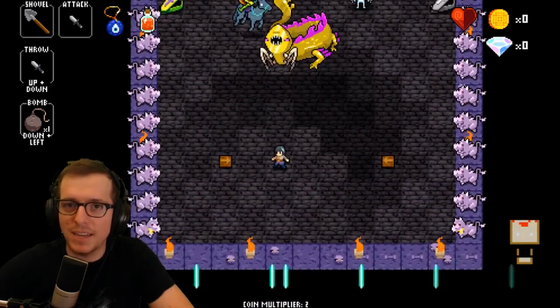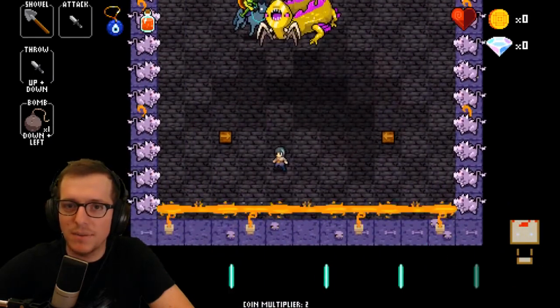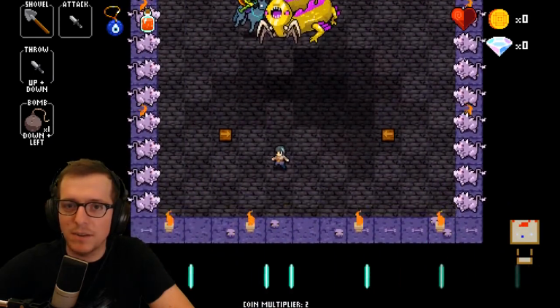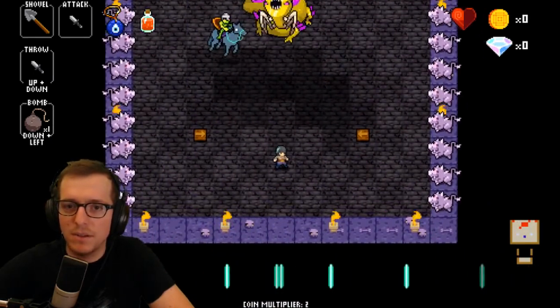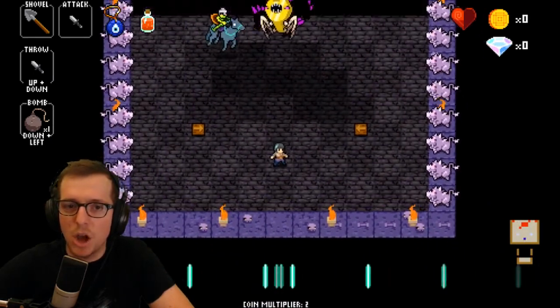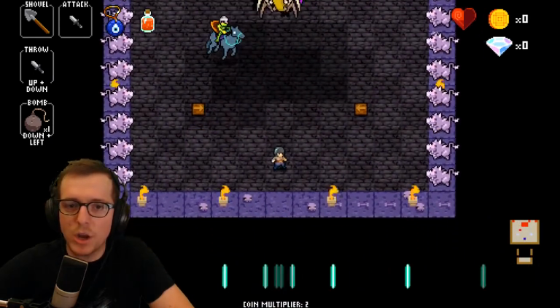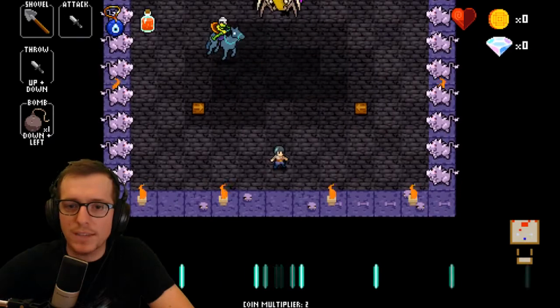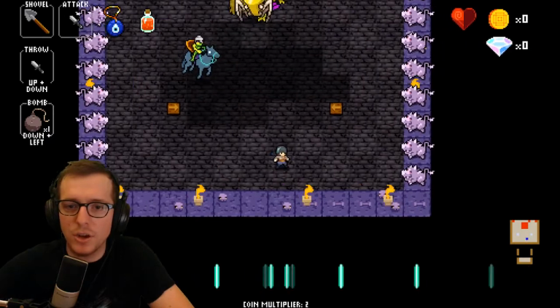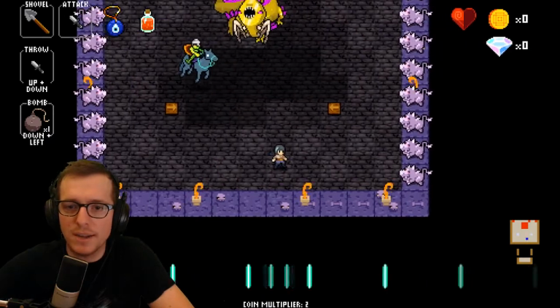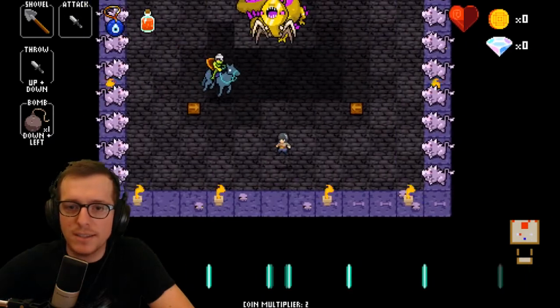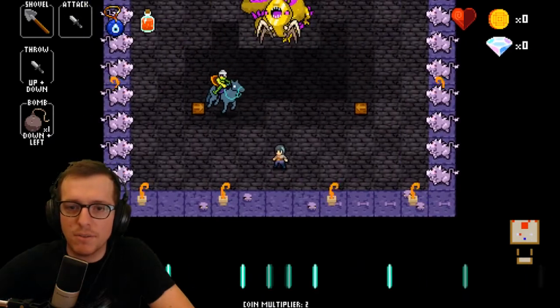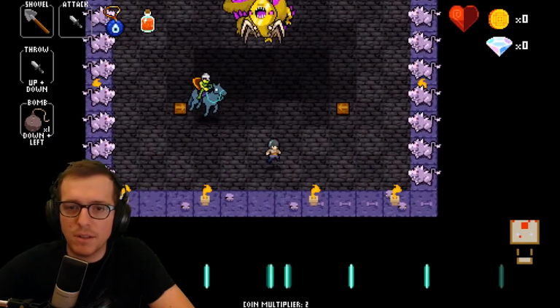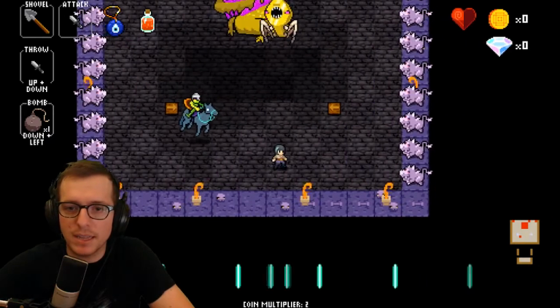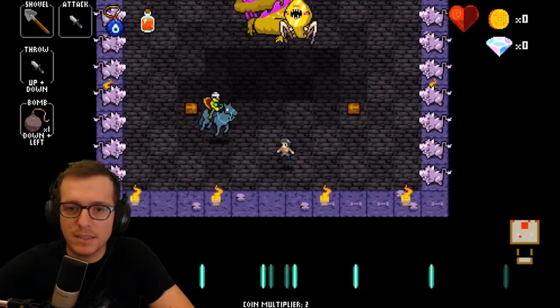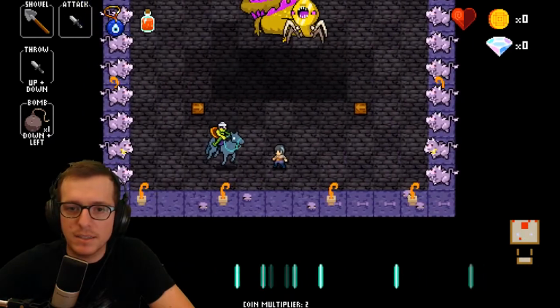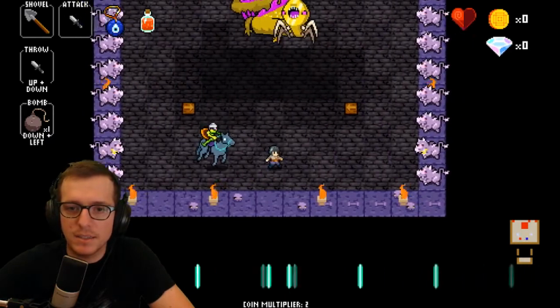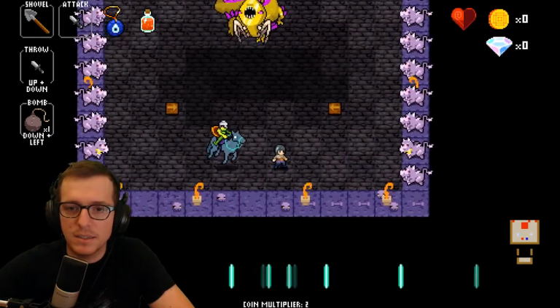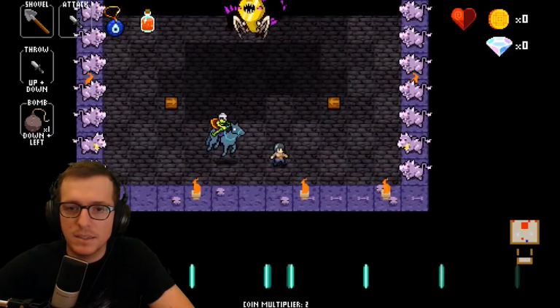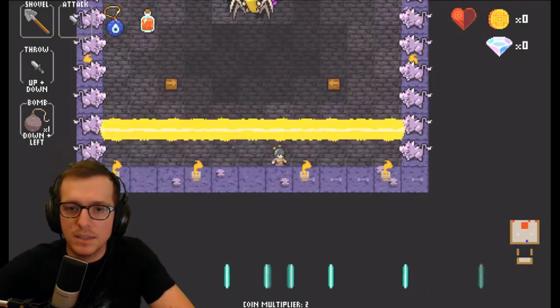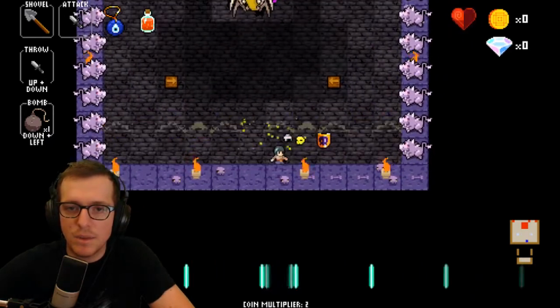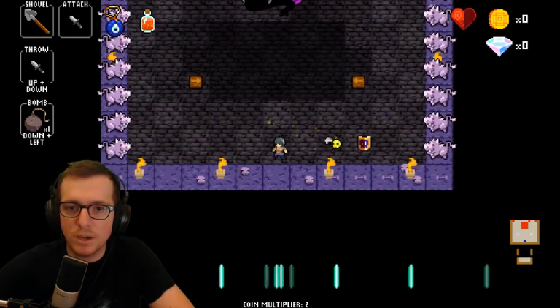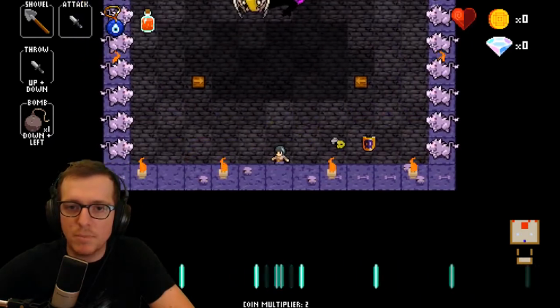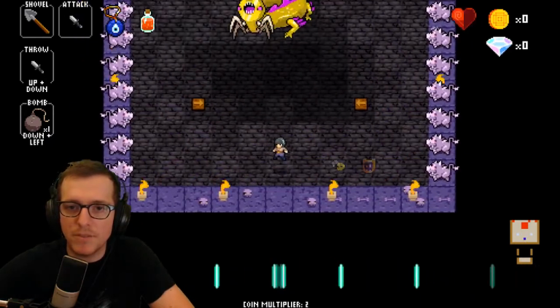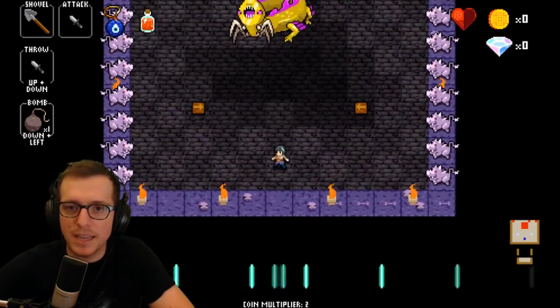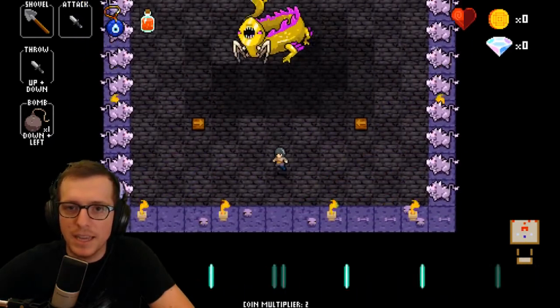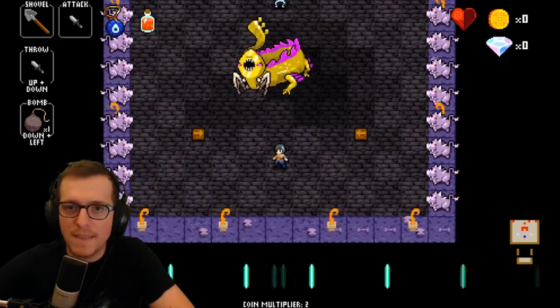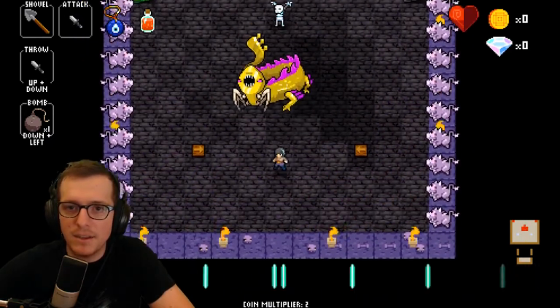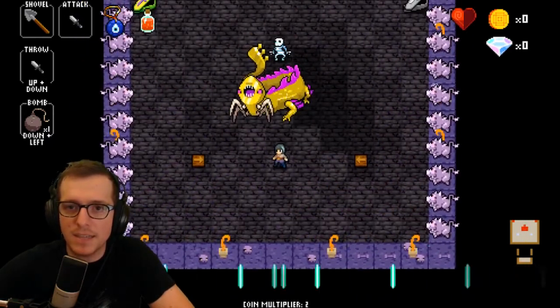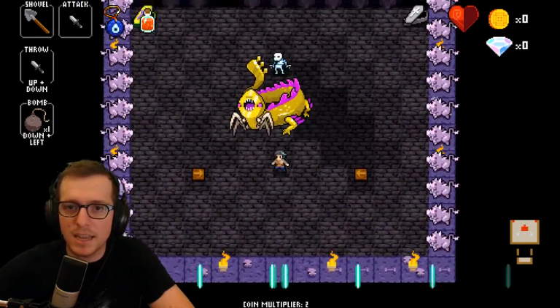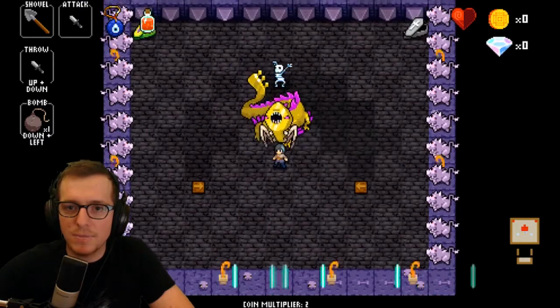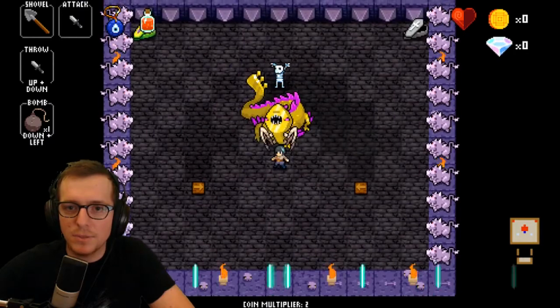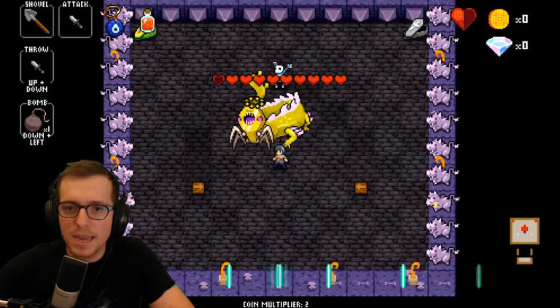Here we go. You go down to the second row like this and it works out perfectly, and then you can just get up to his body.